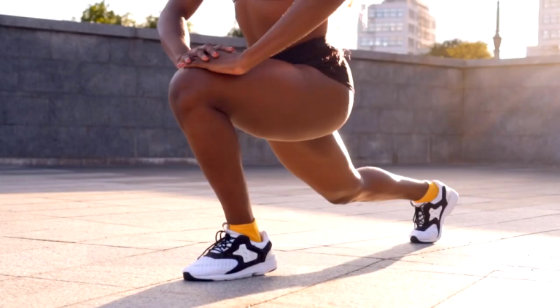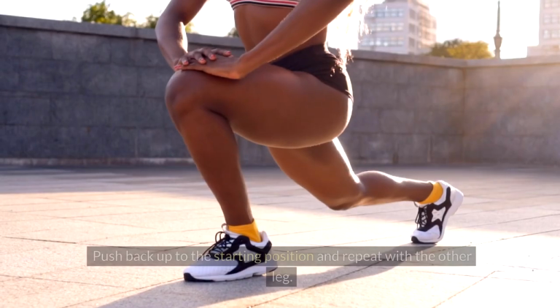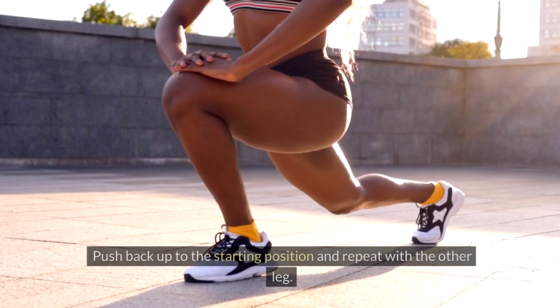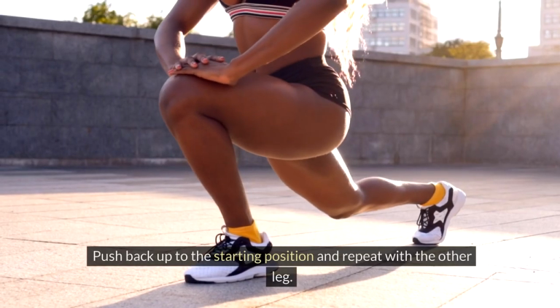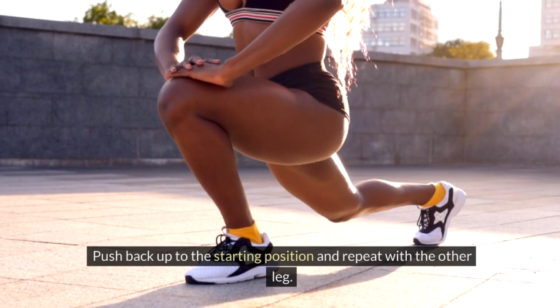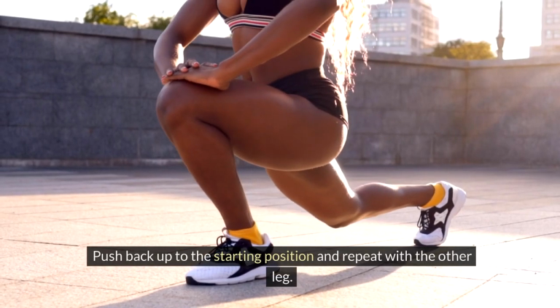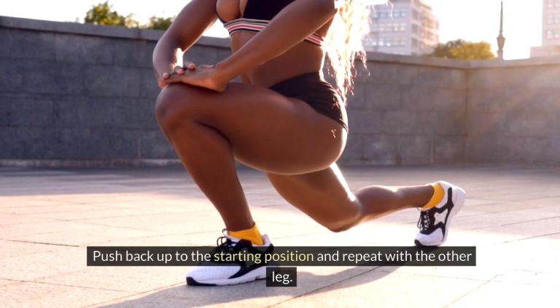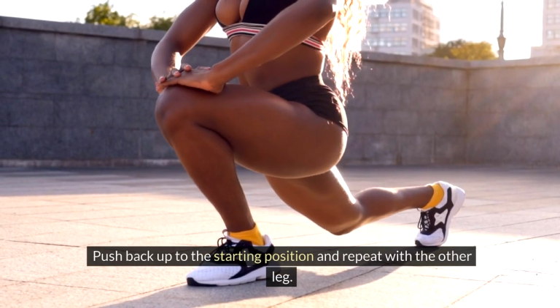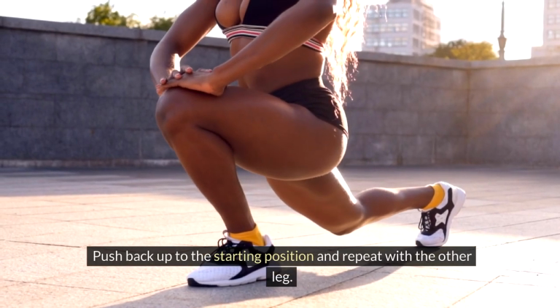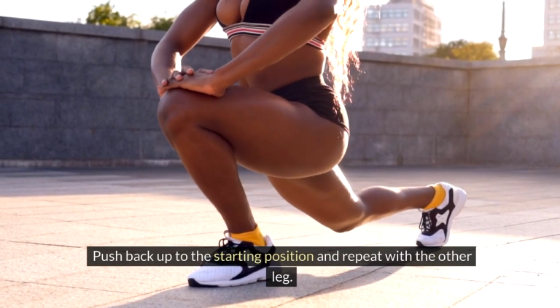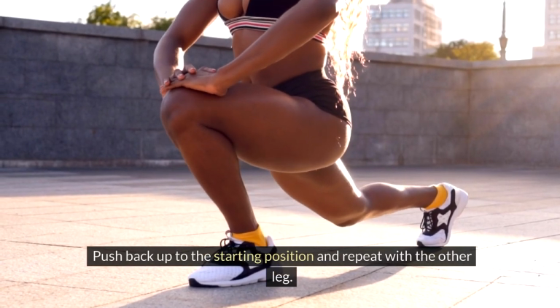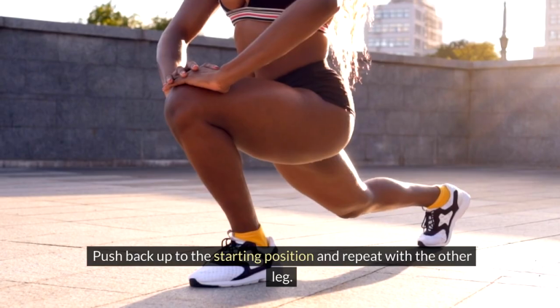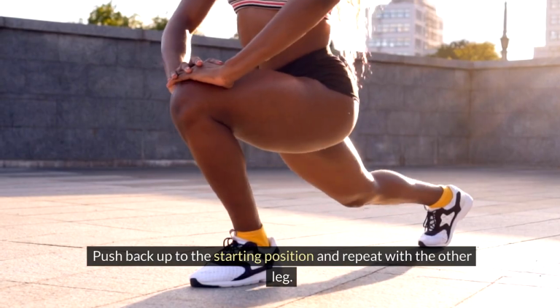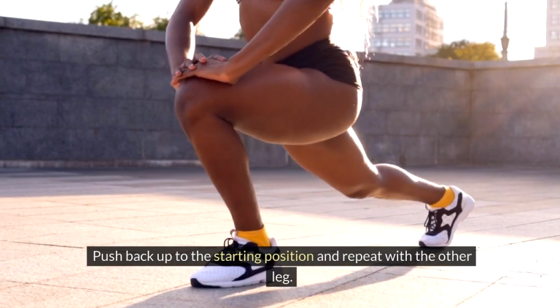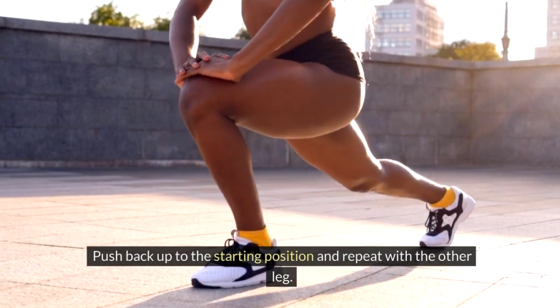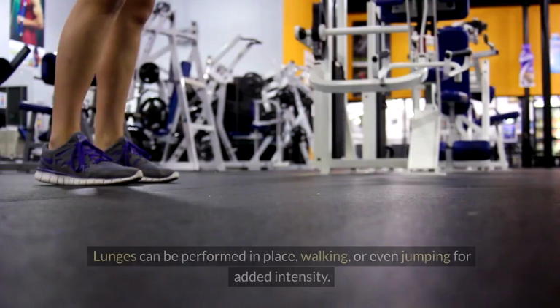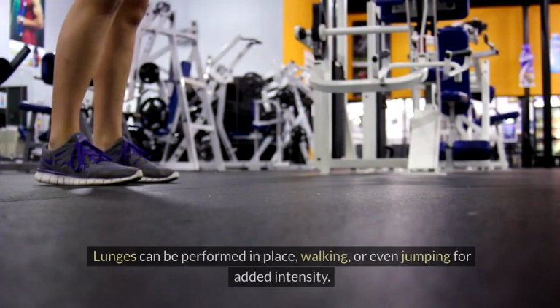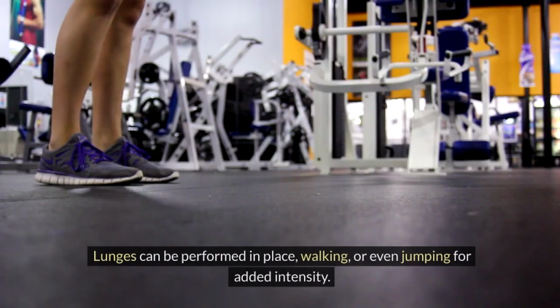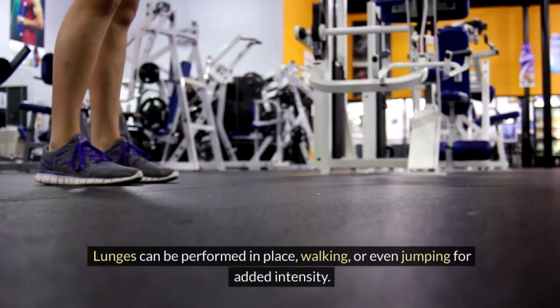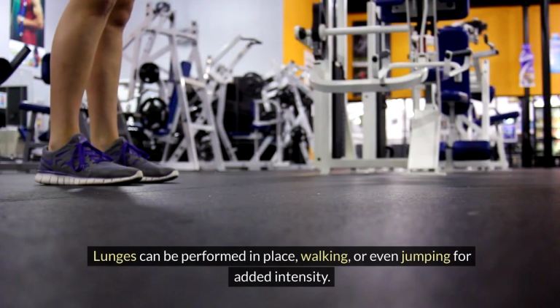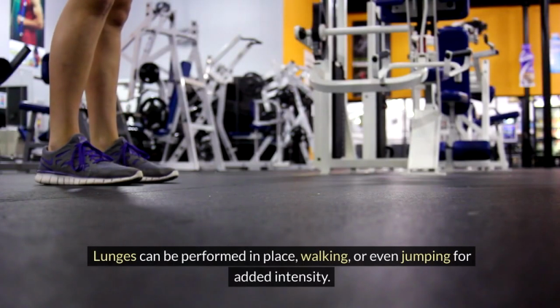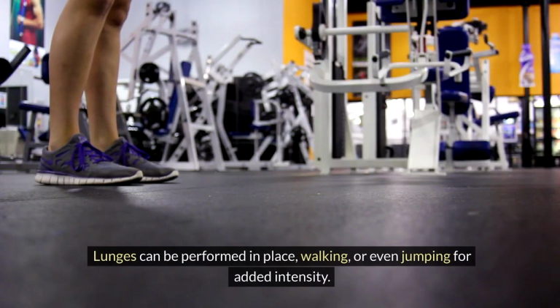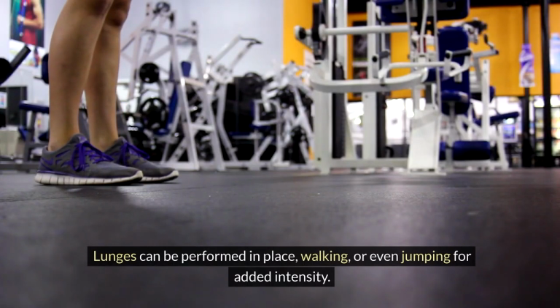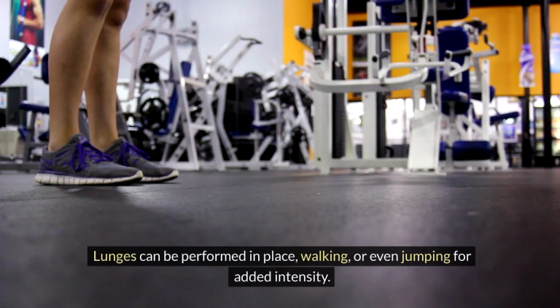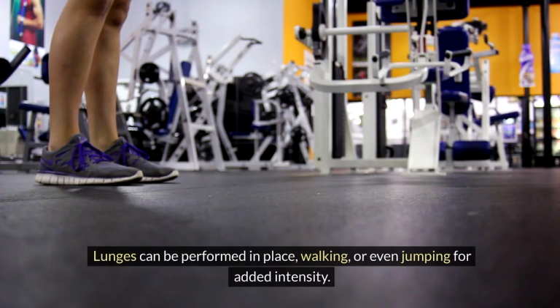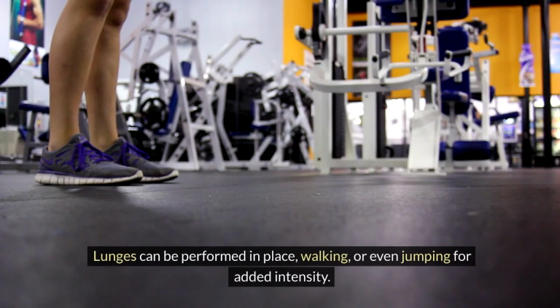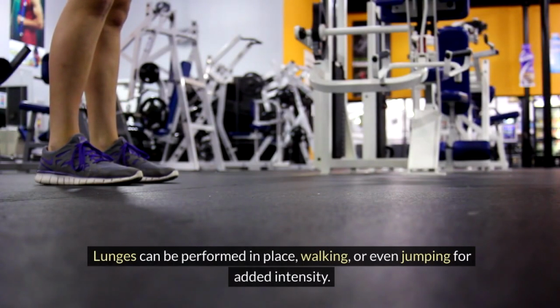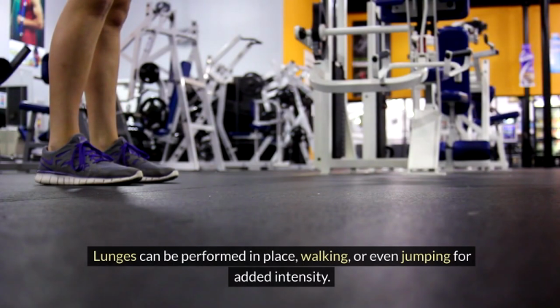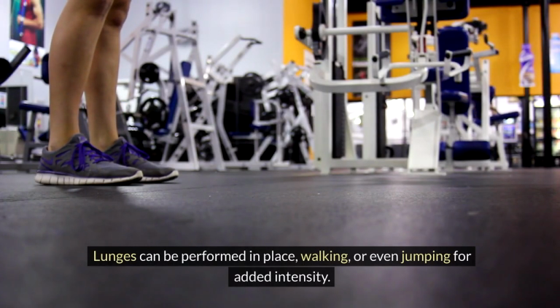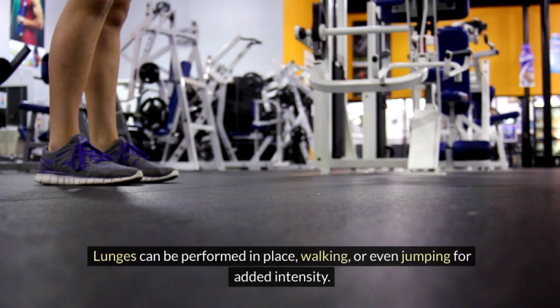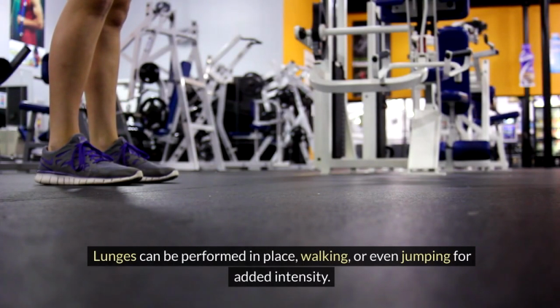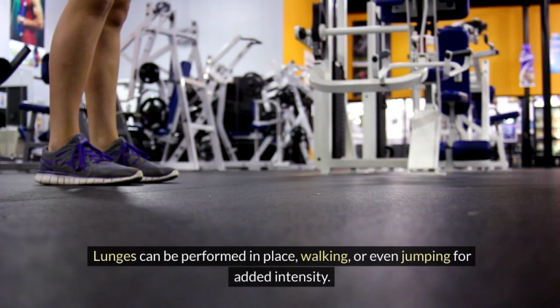Push back up to the starting position and repeat with the other leg. Lunges can be performed in place, walking, or even jumping for added intensity.